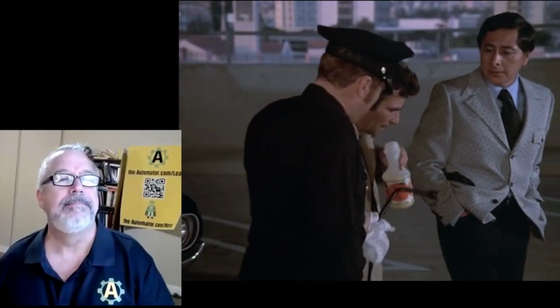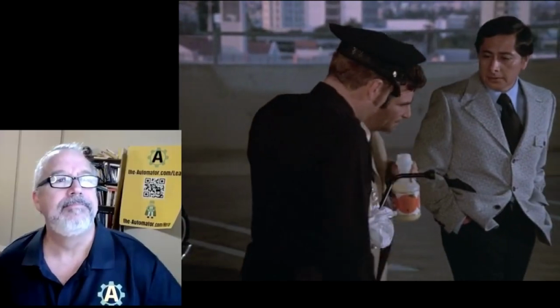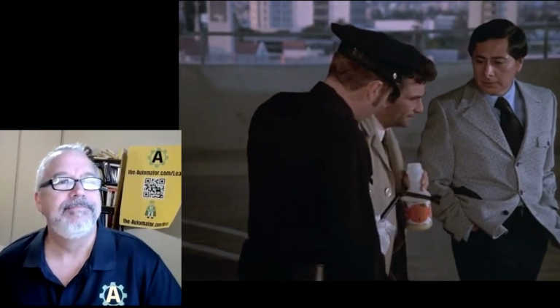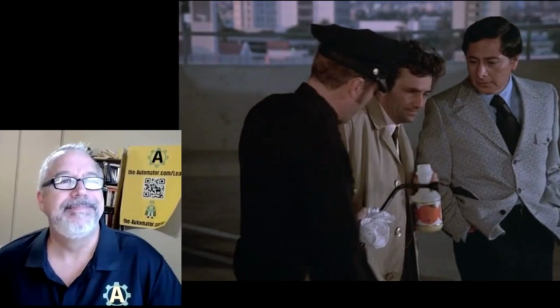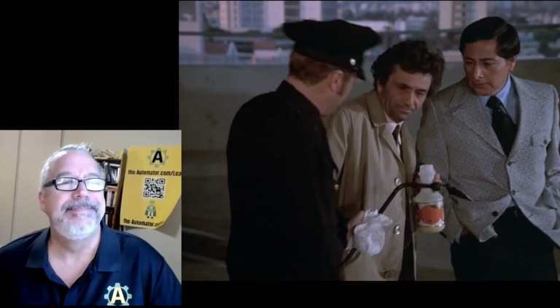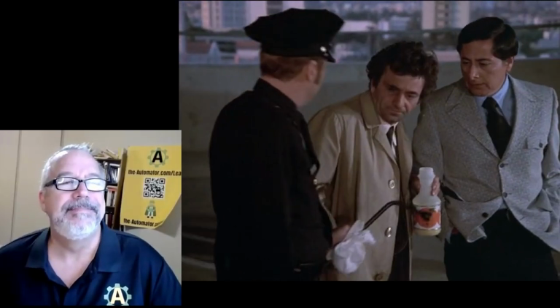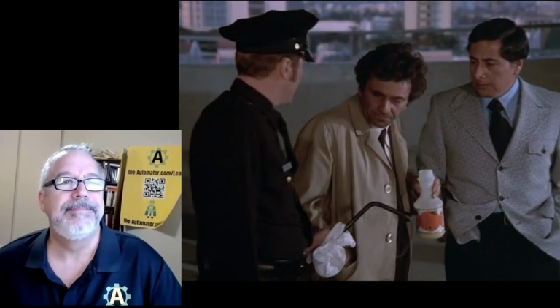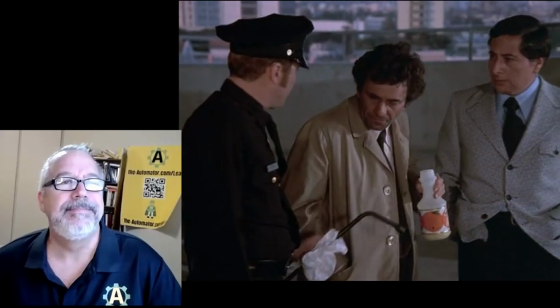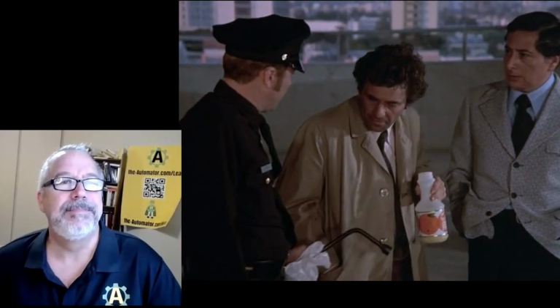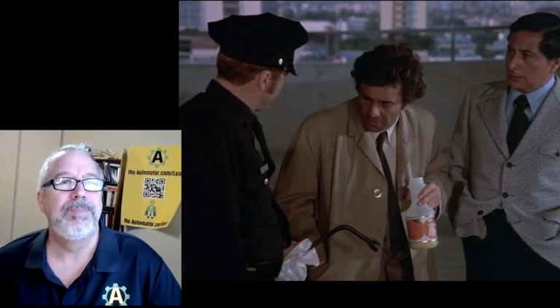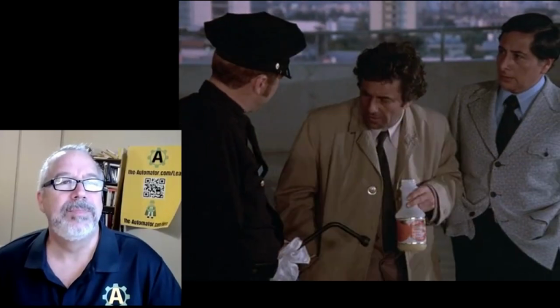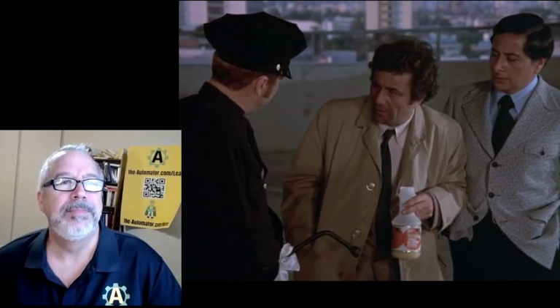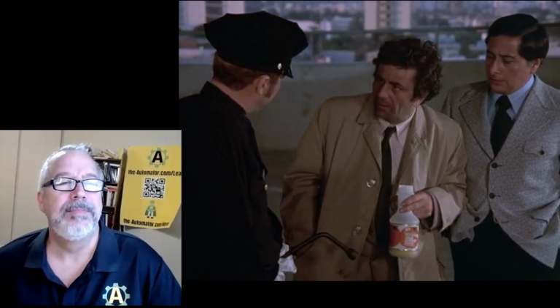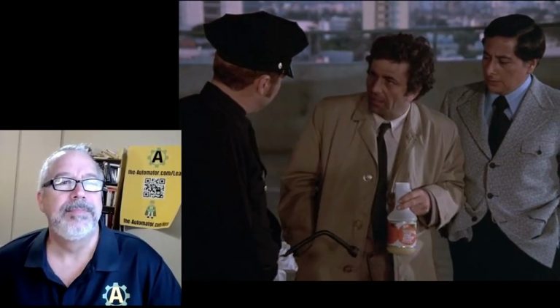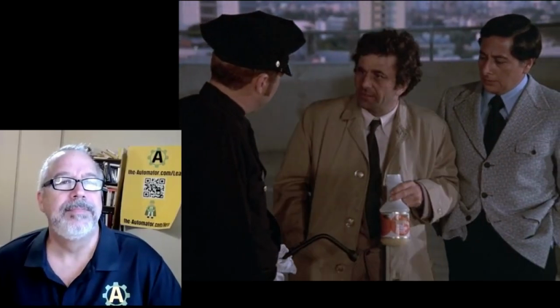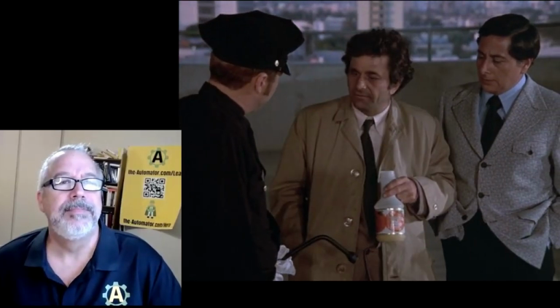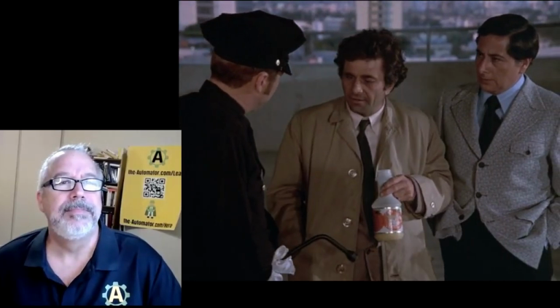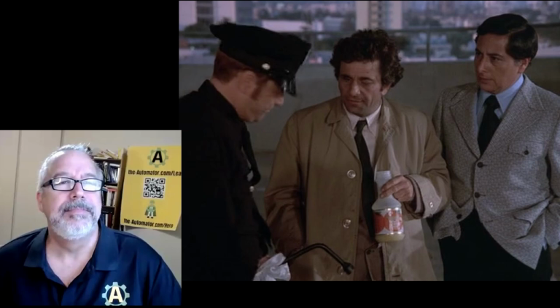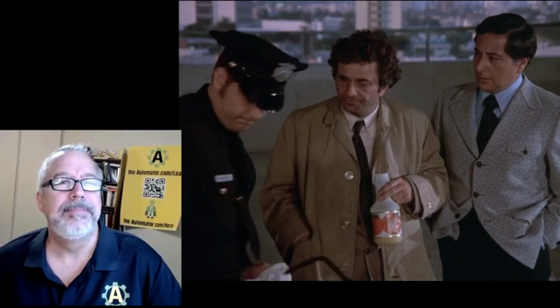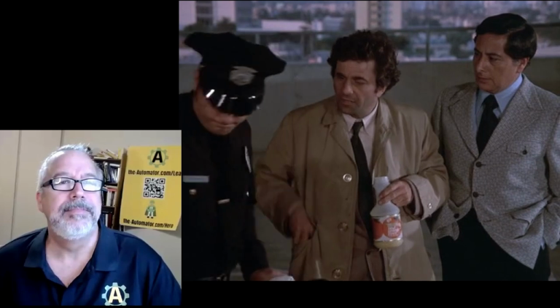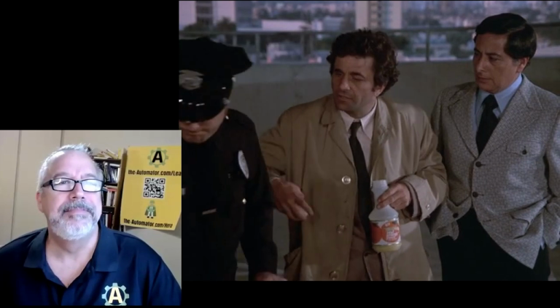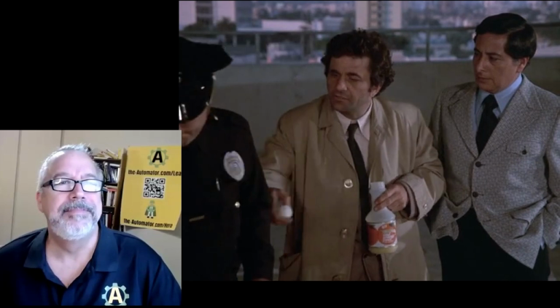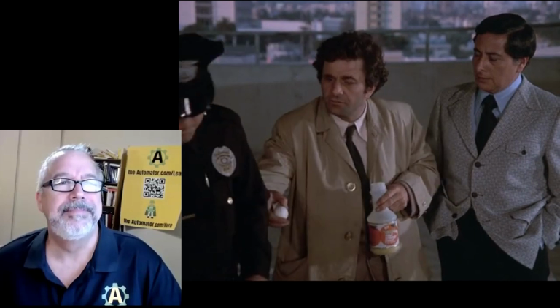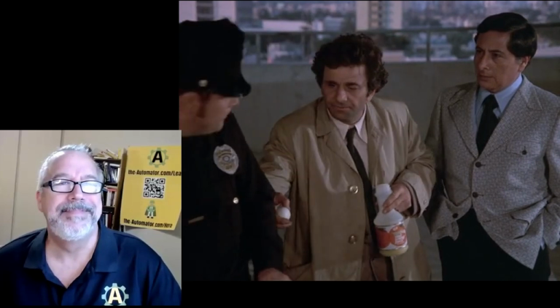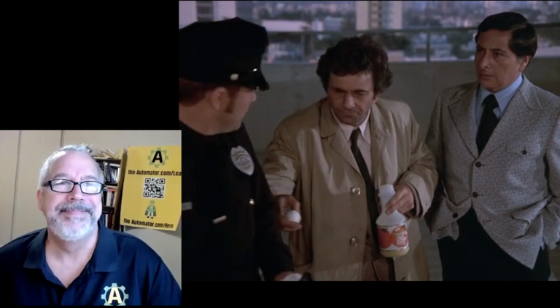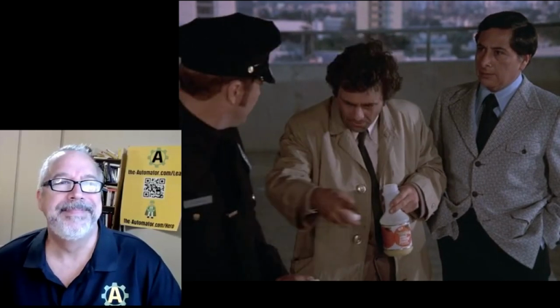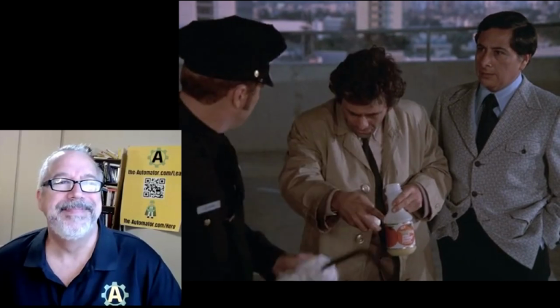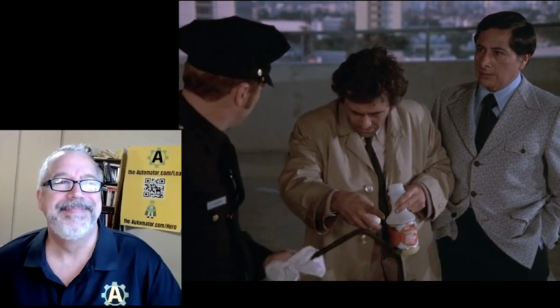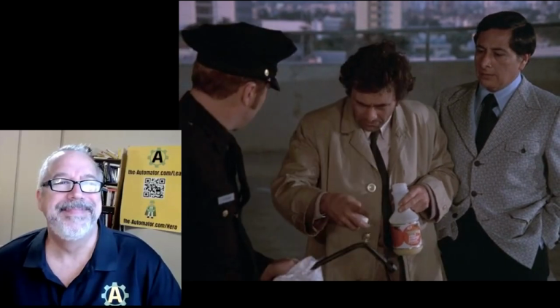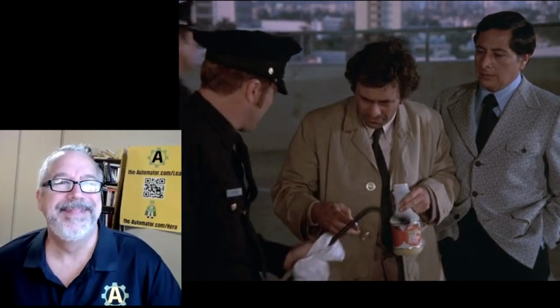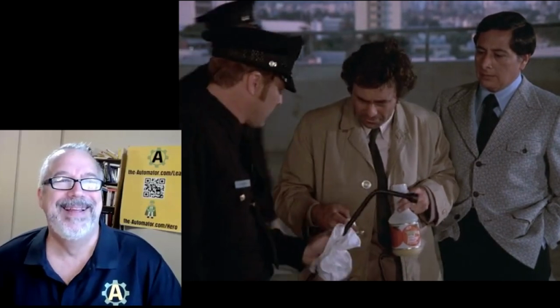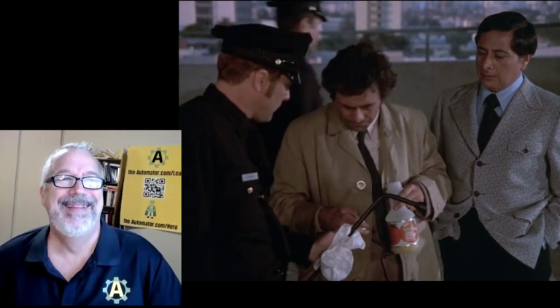Columbo: murder weapon, no prints. Yeah, never are. Excuse me — you want to hold that over here from there?